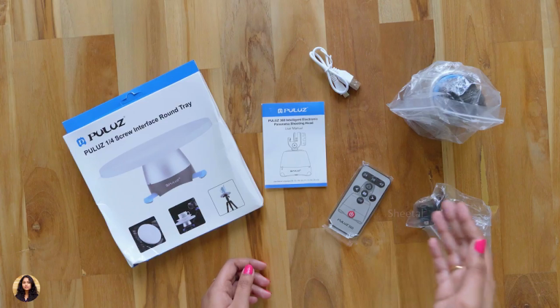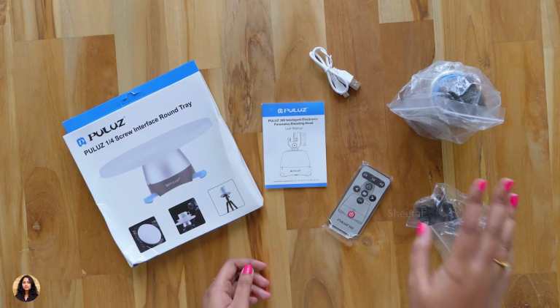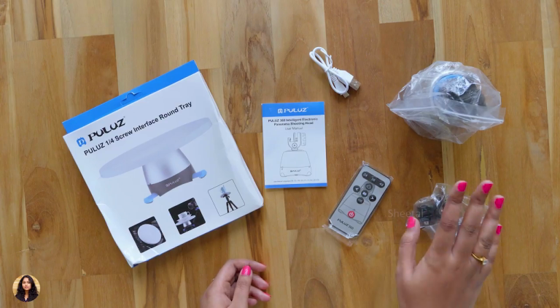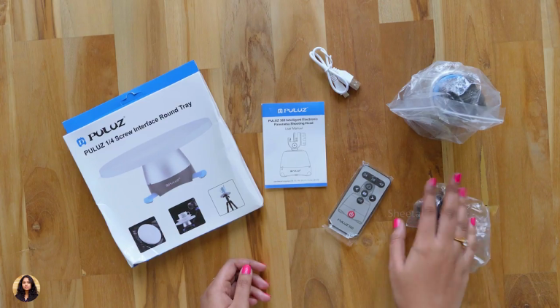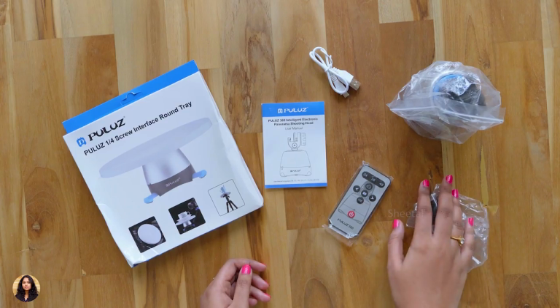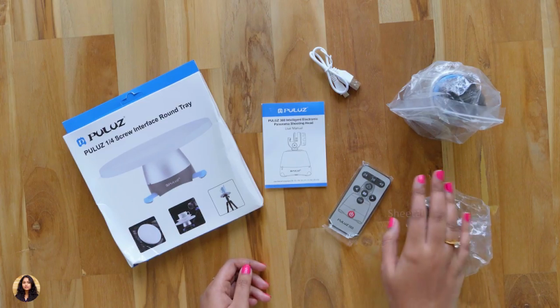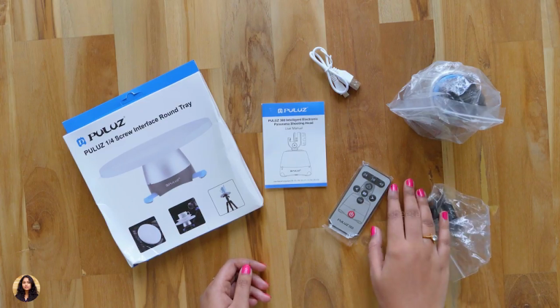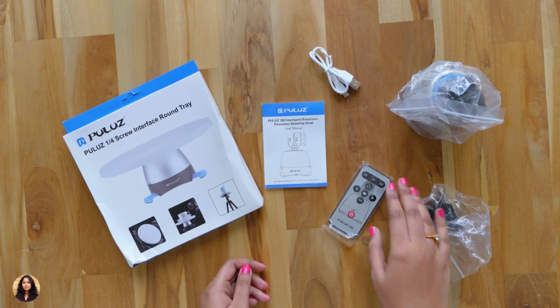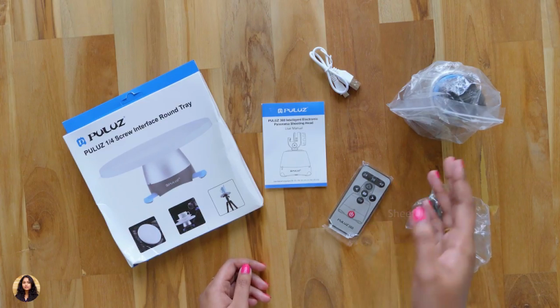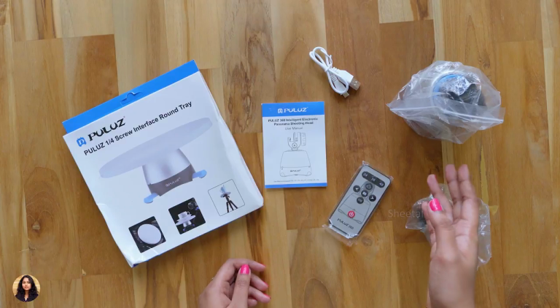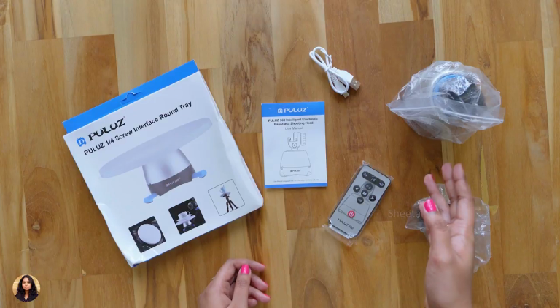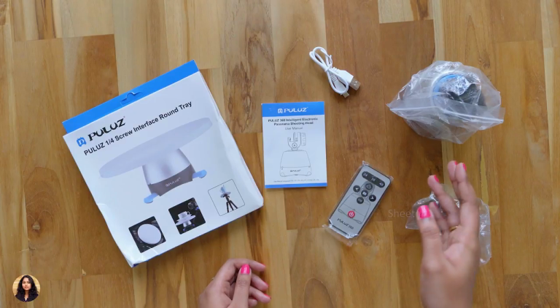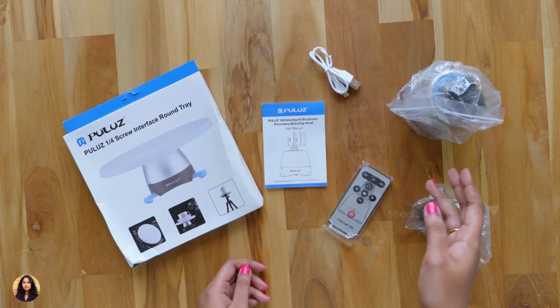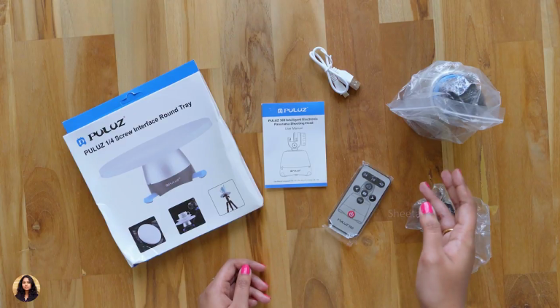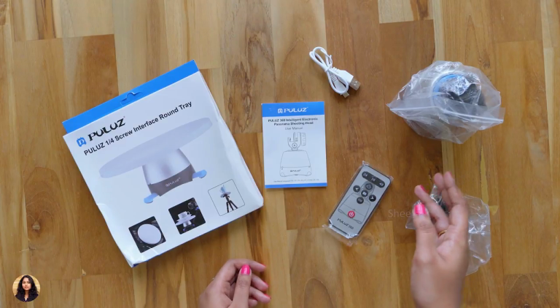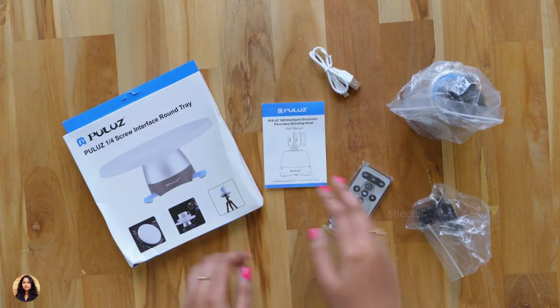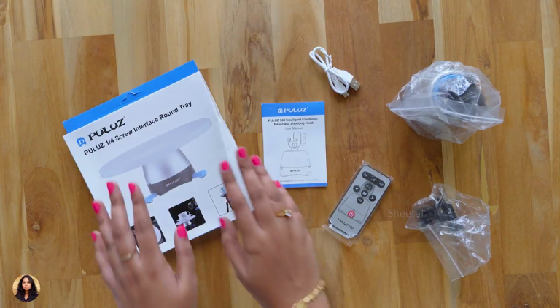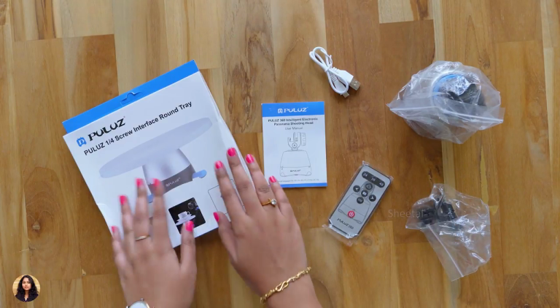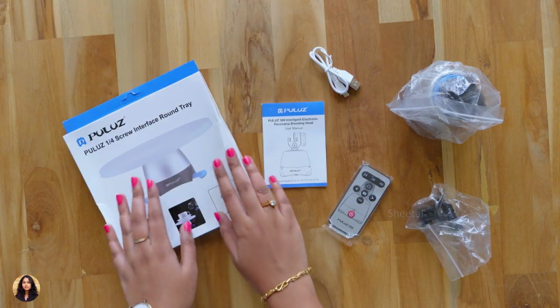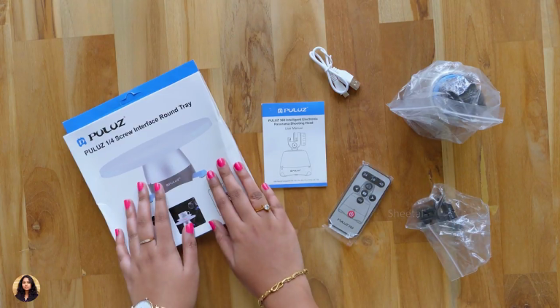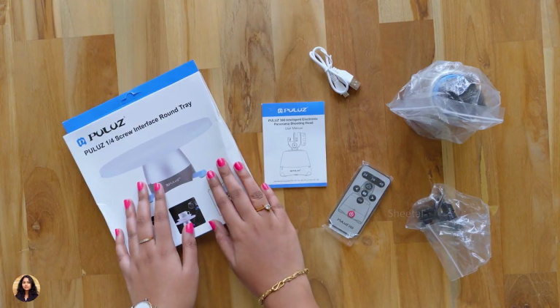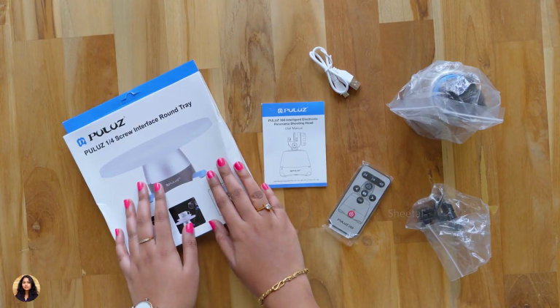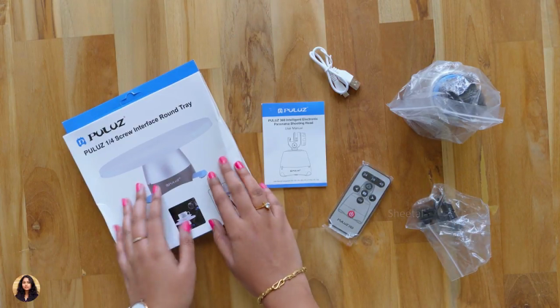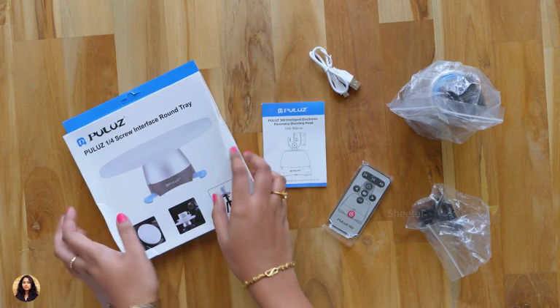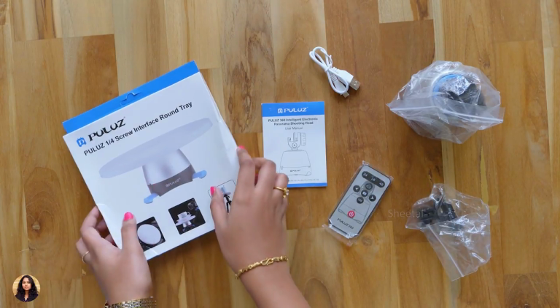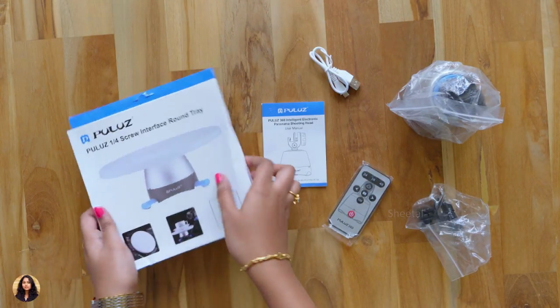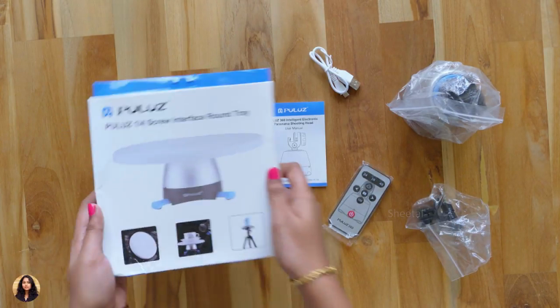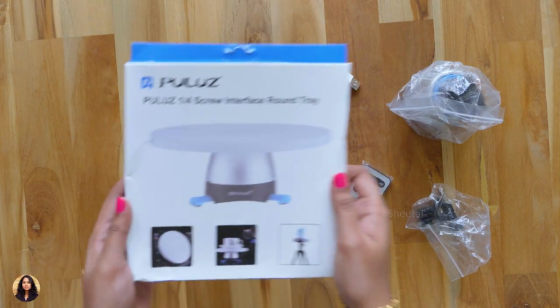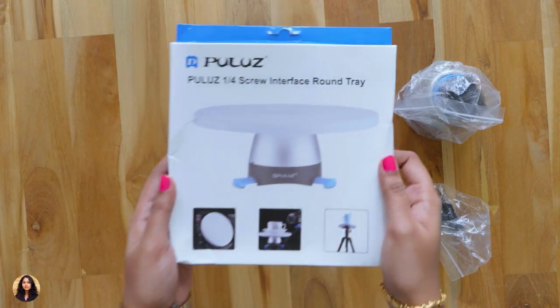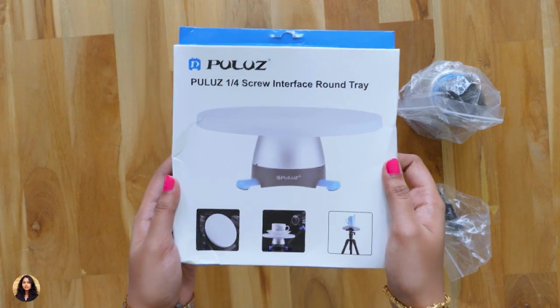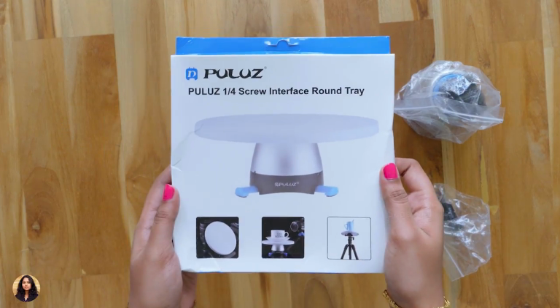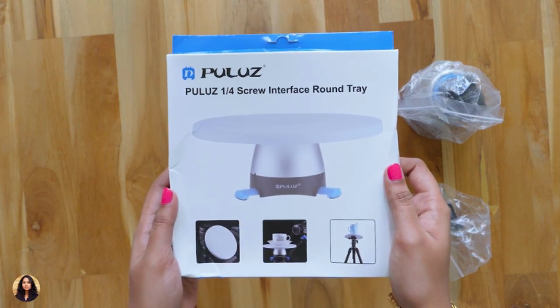So those were all the items we got in the Pulus 360 degree rotating tripod head box. But before going into them, let's check out the second box.